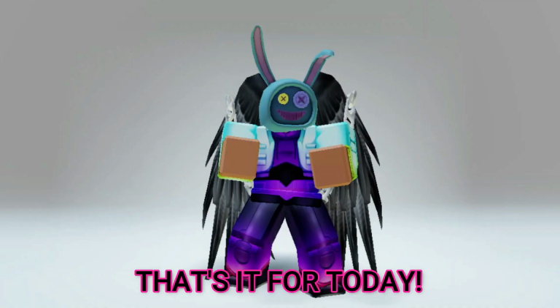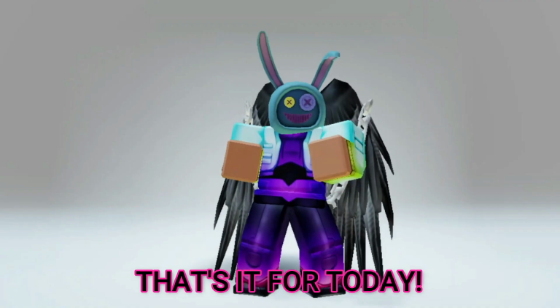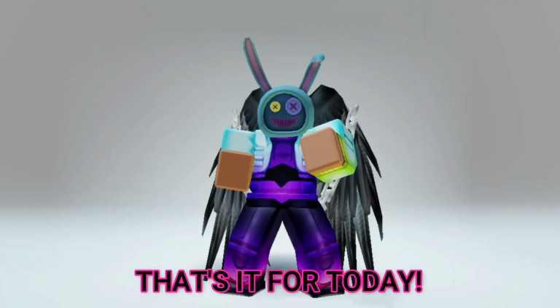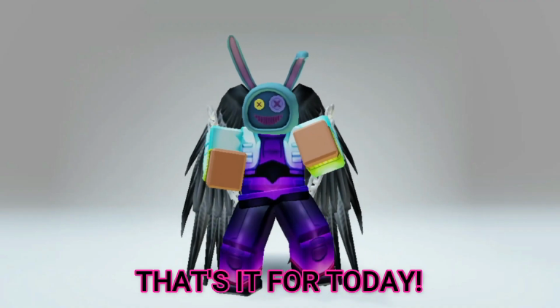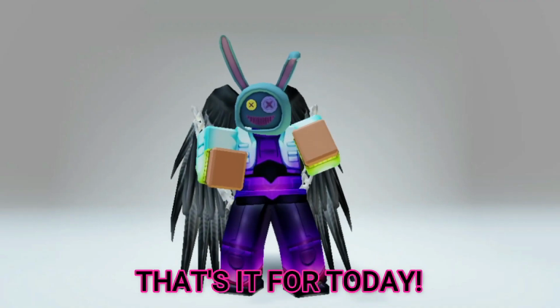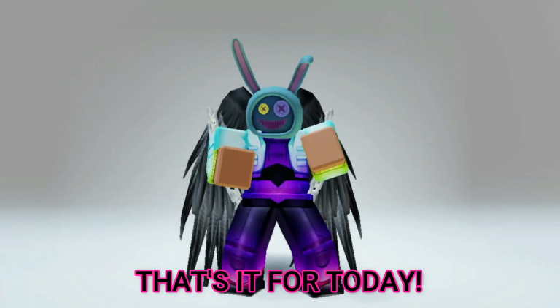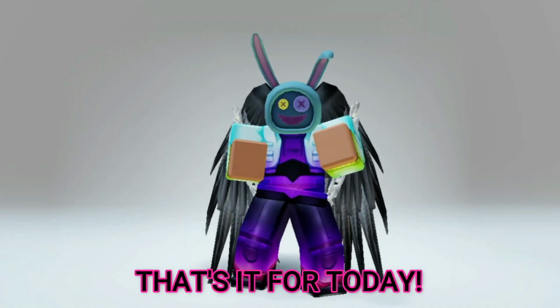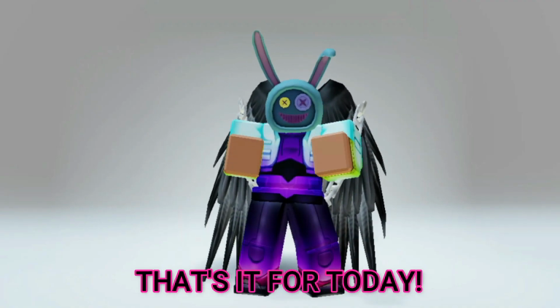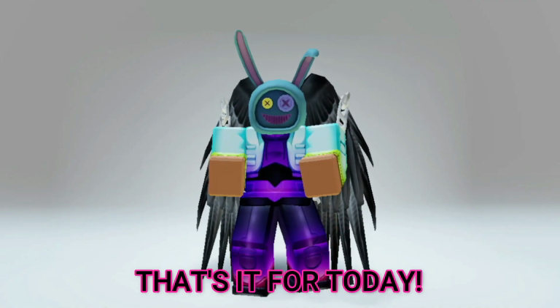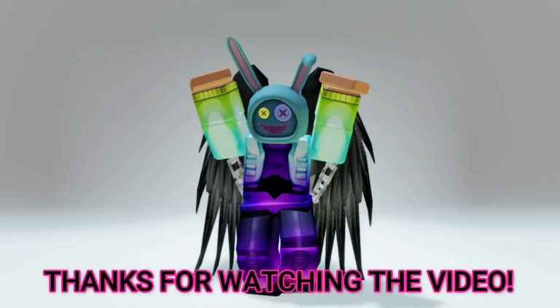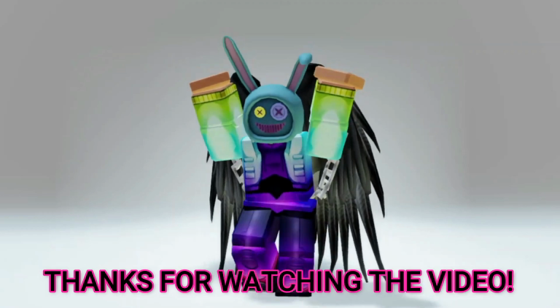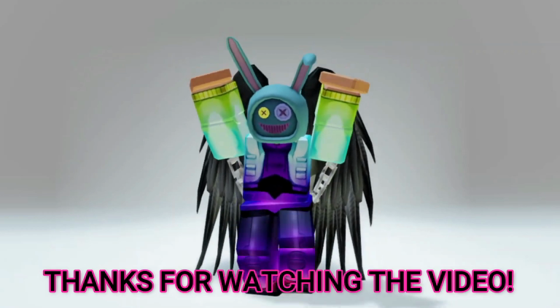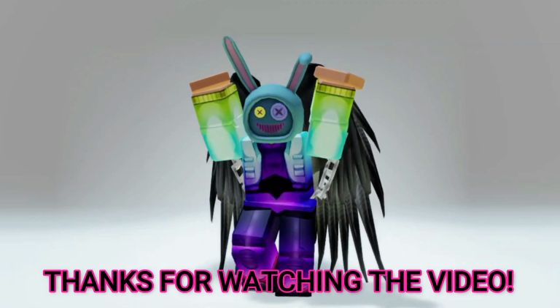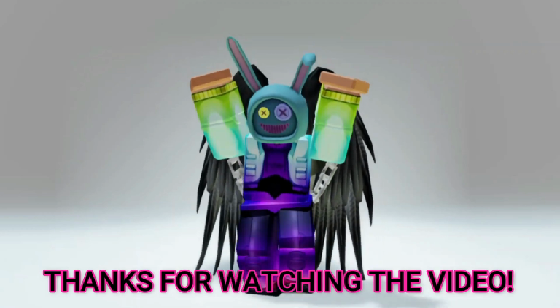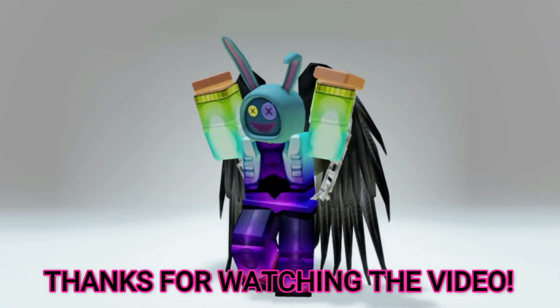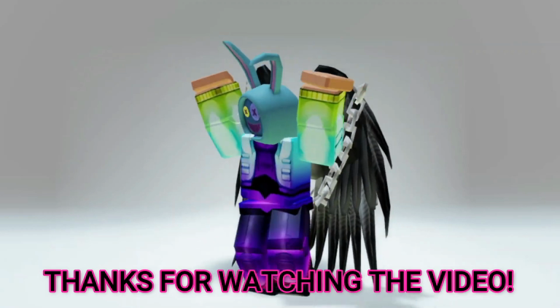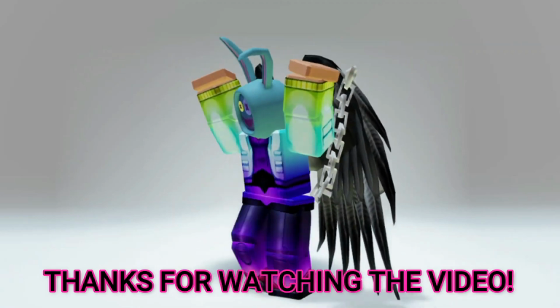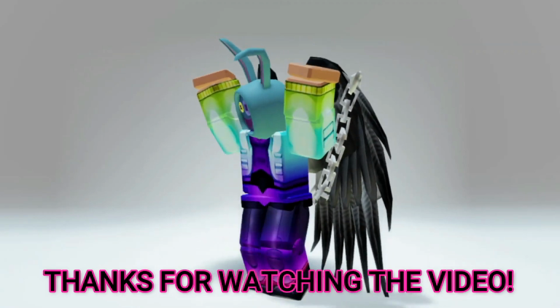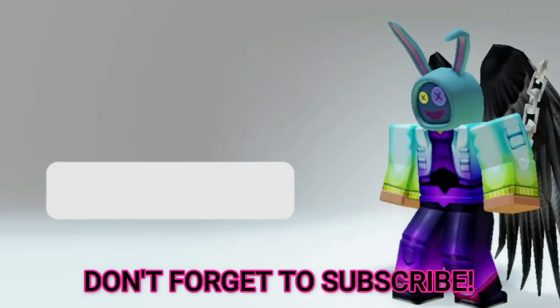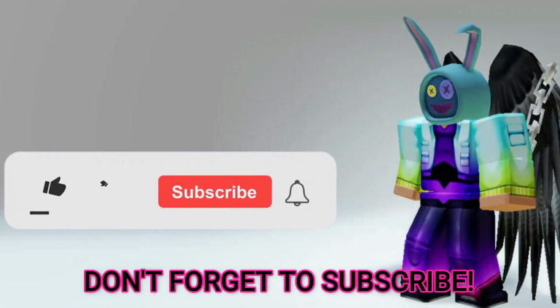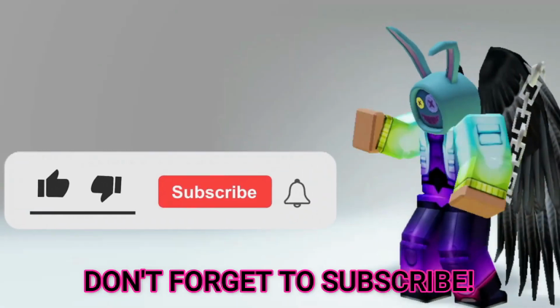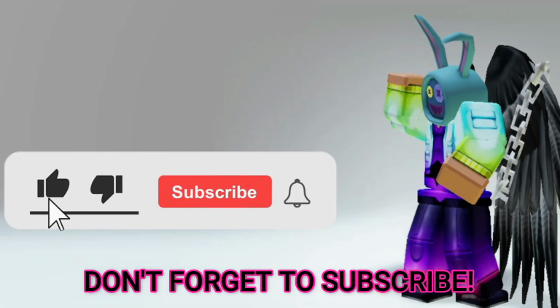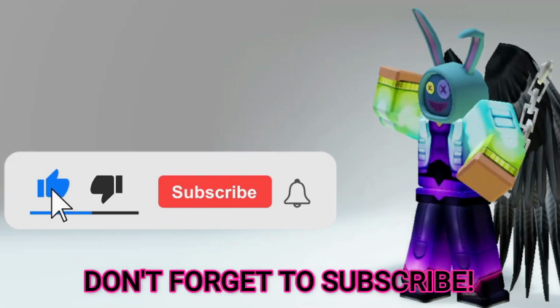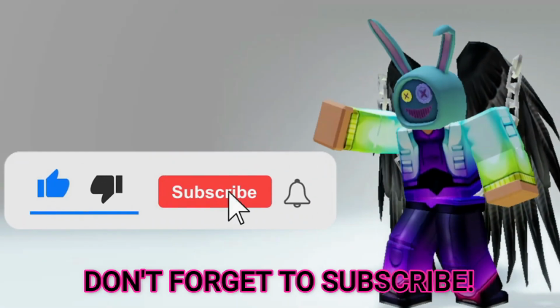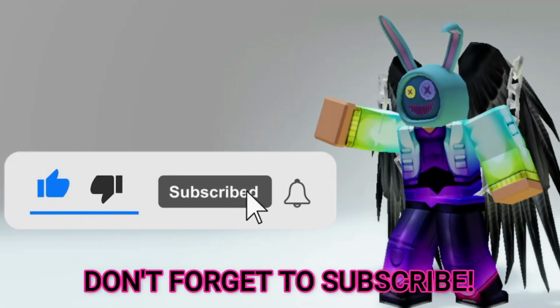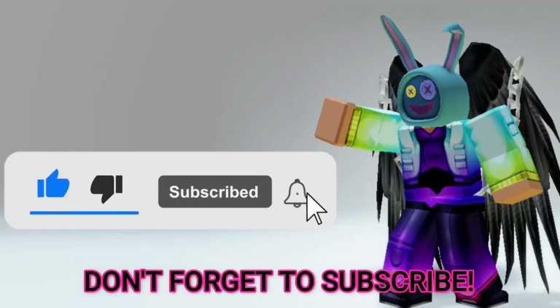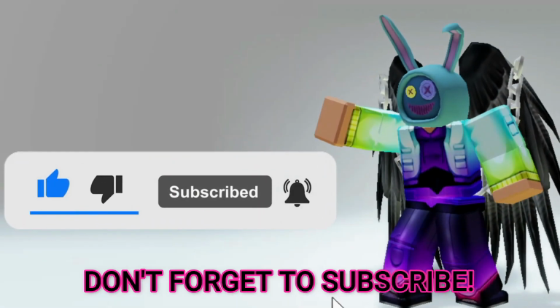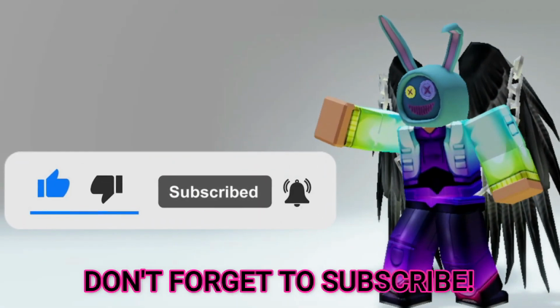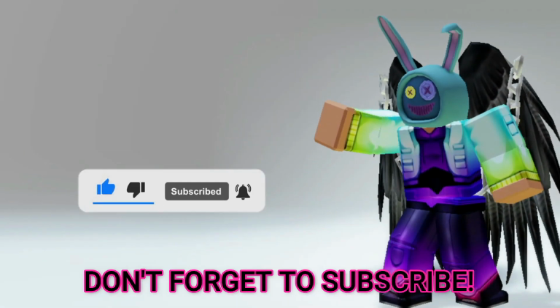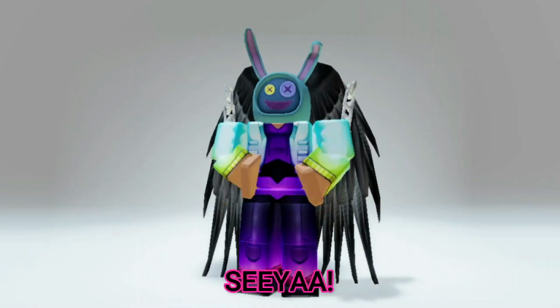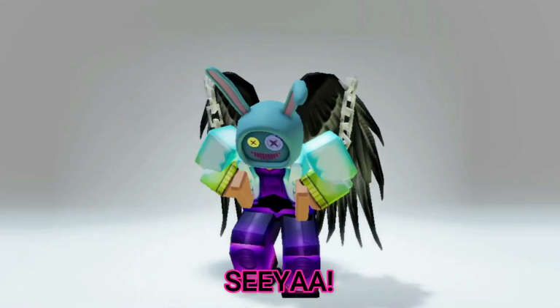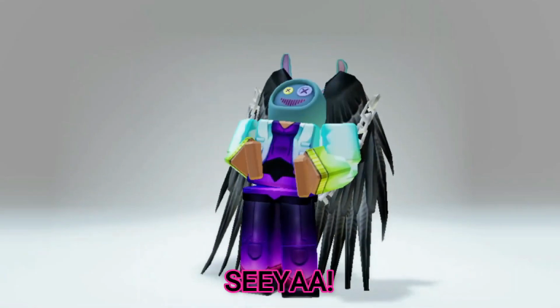That's it for today! Thanks for watching the video — don't forget to subscribe. See ya!